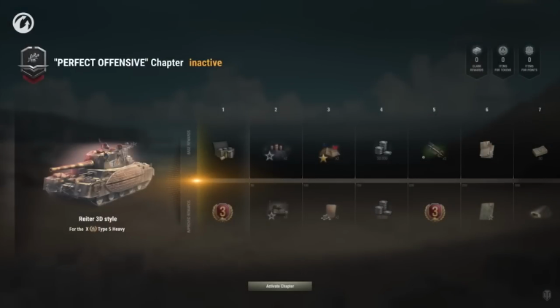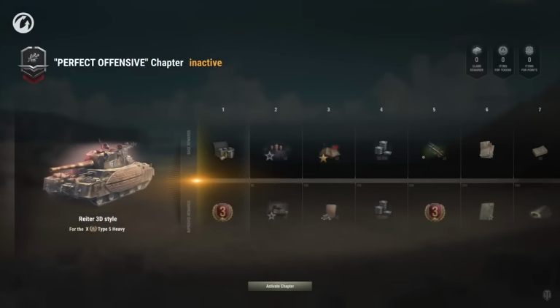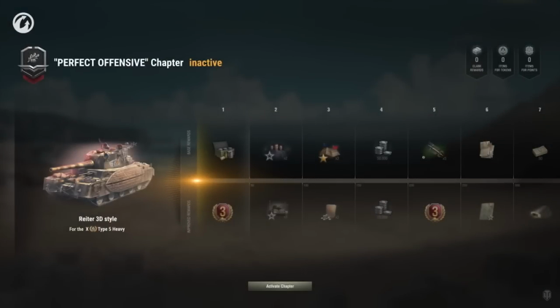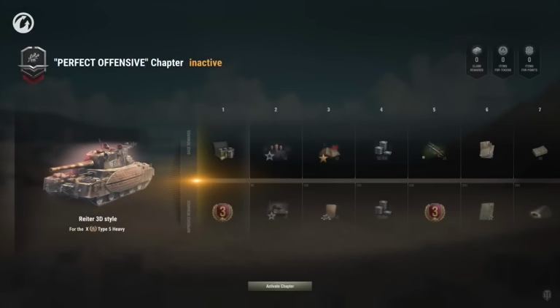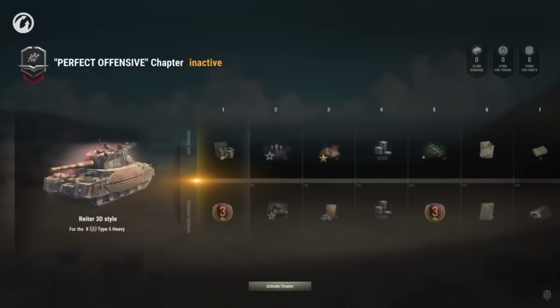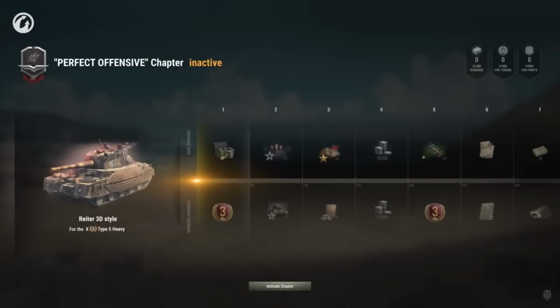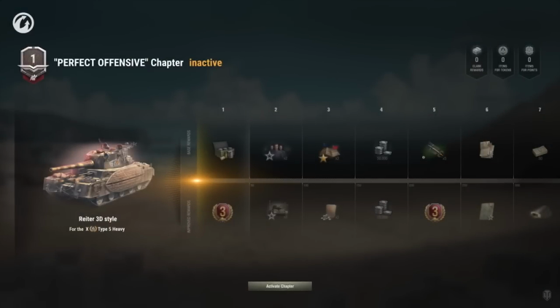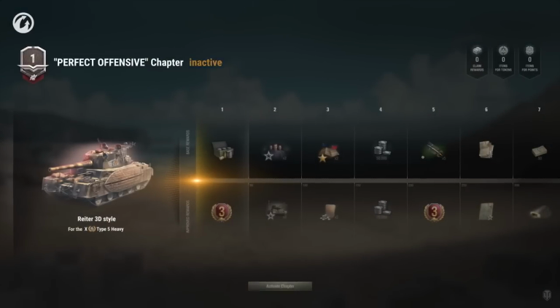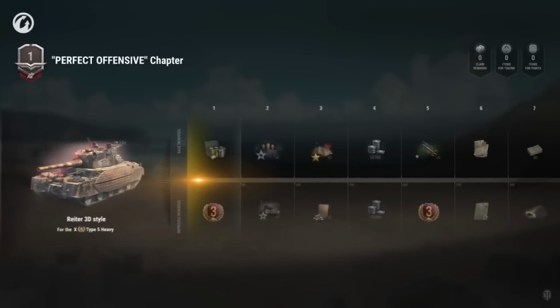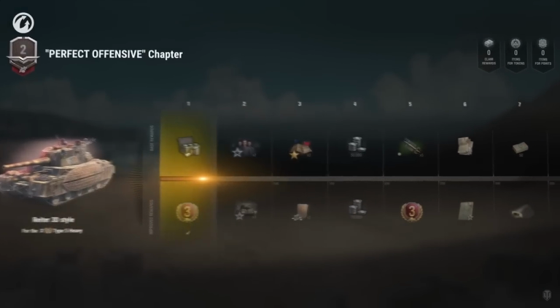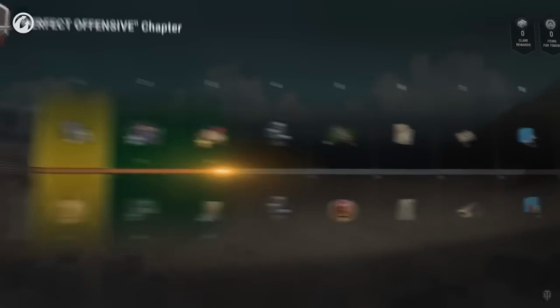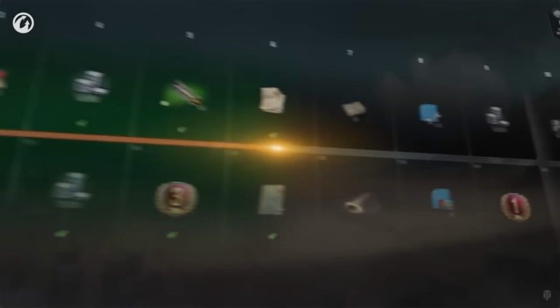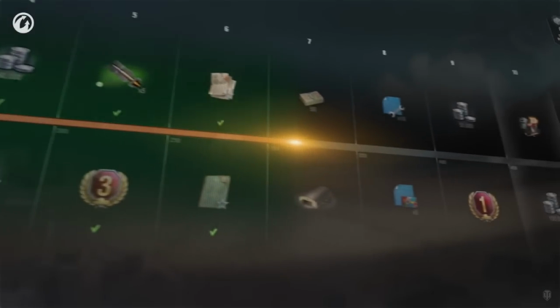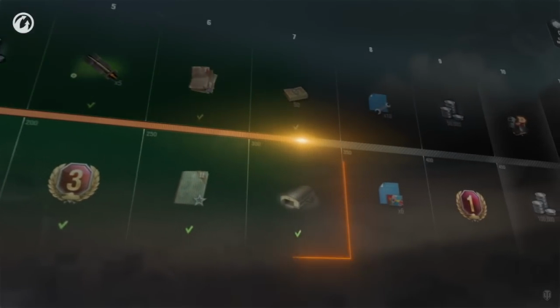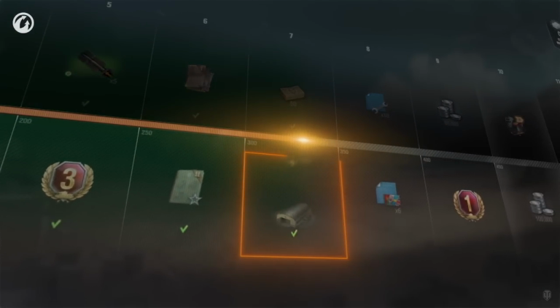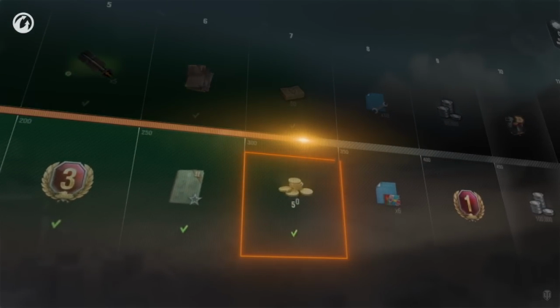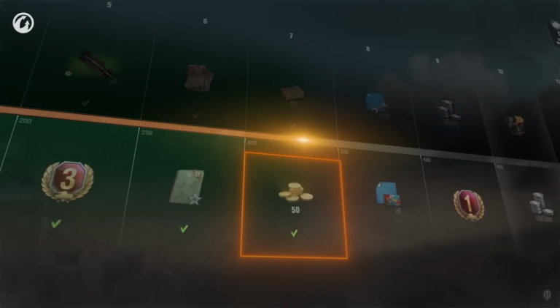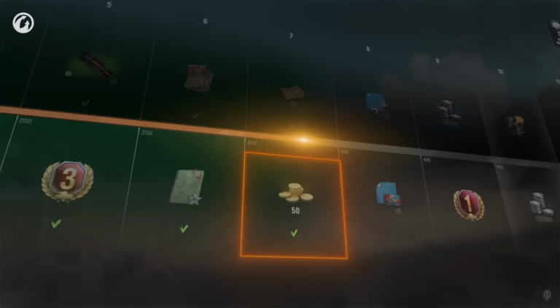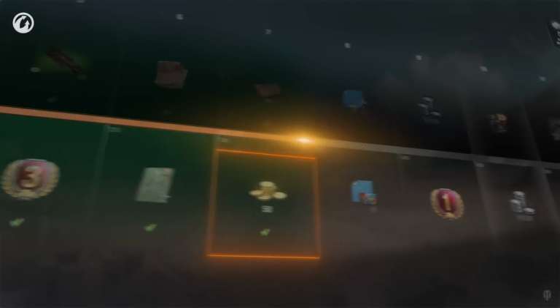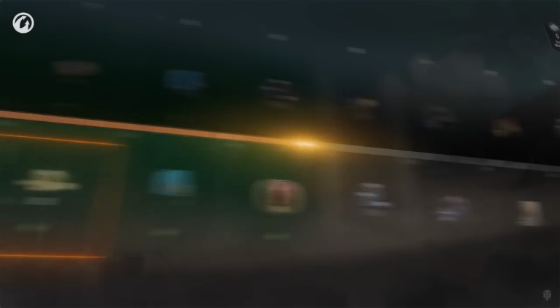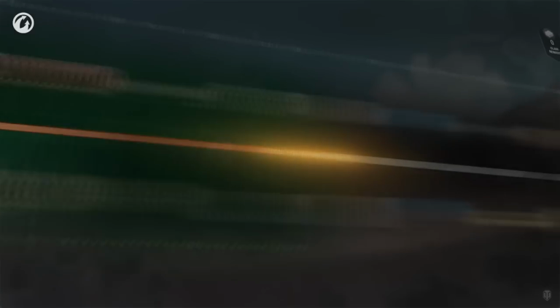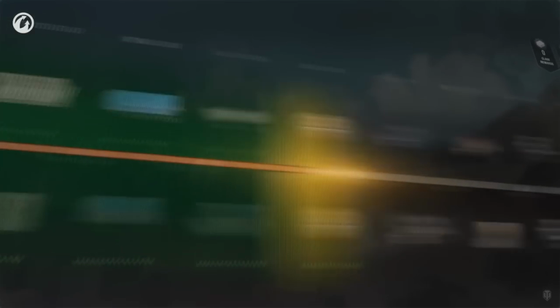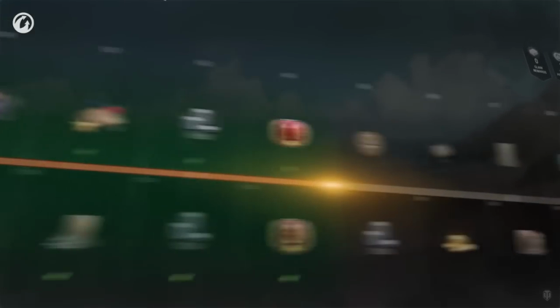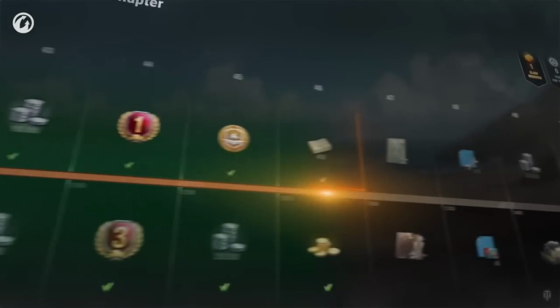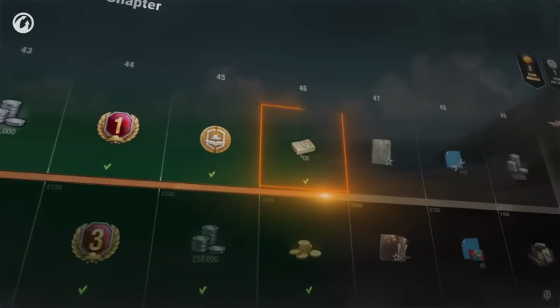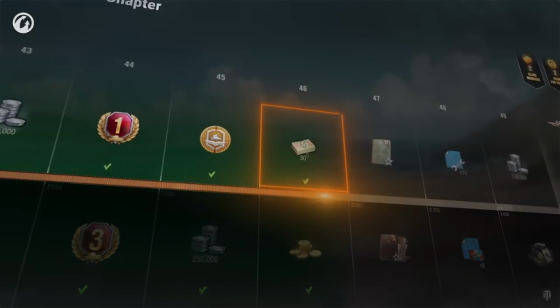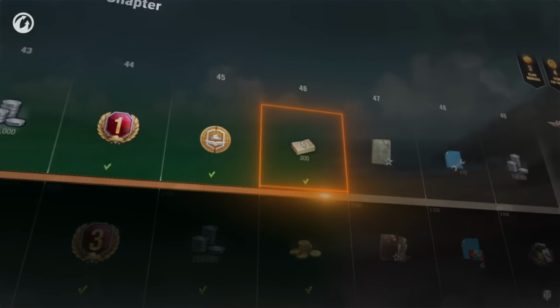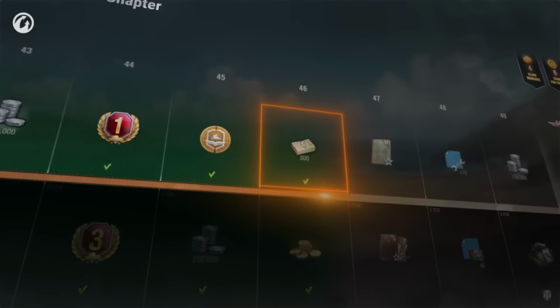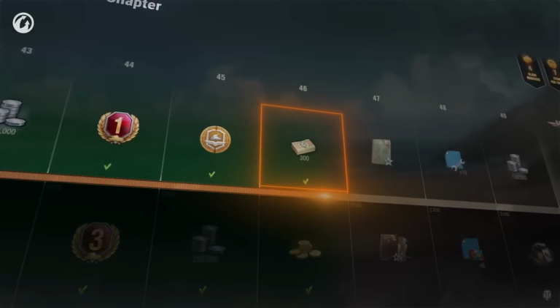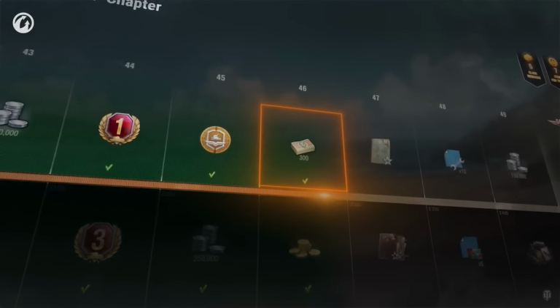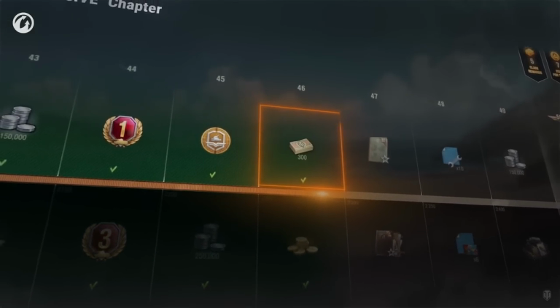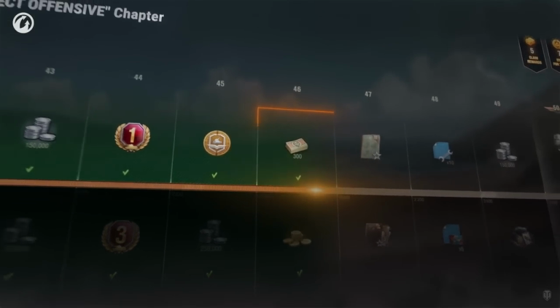Experimental equipment was added to the base rewards, some gold prices in the improved pass and revised bonds — well, you get less of those.